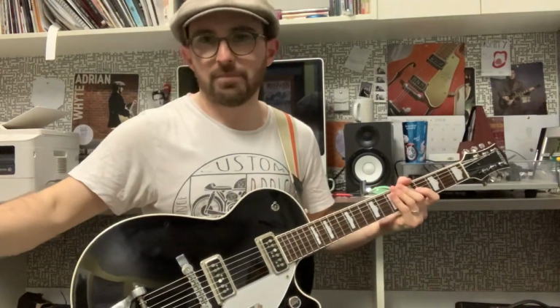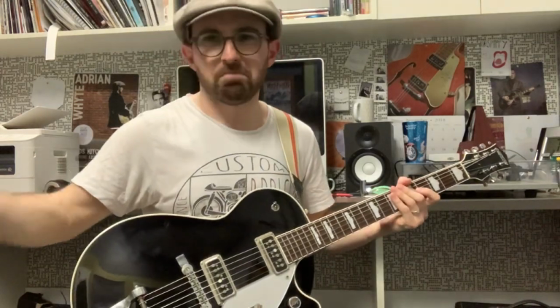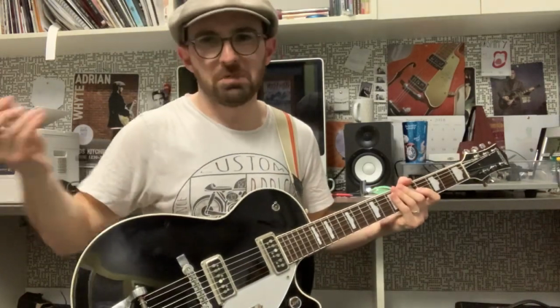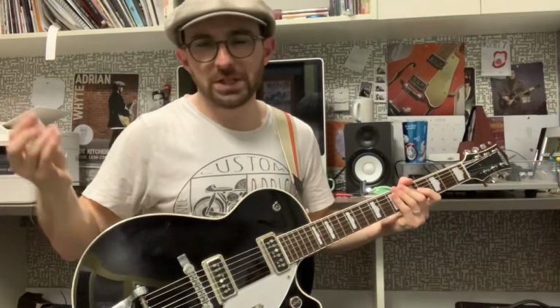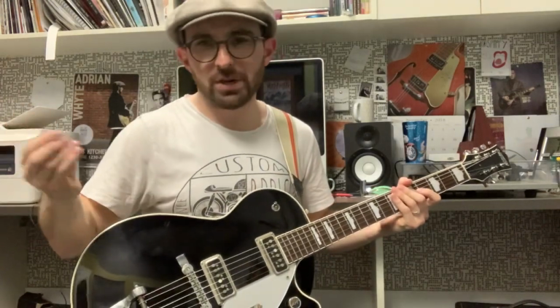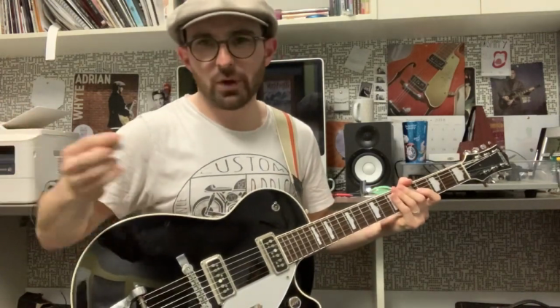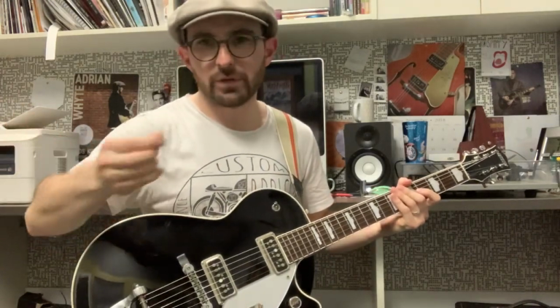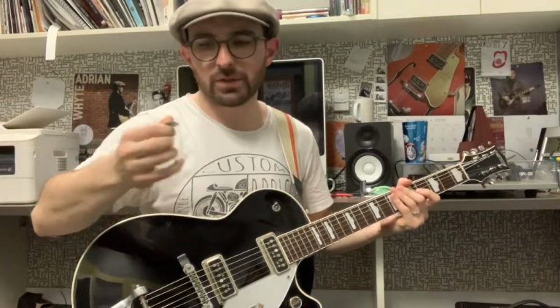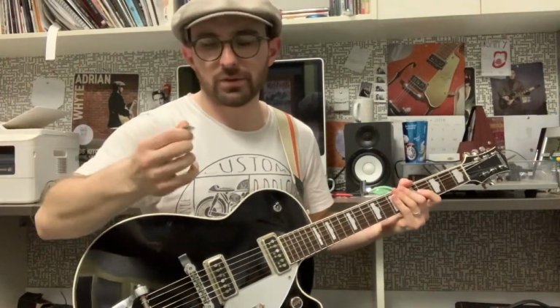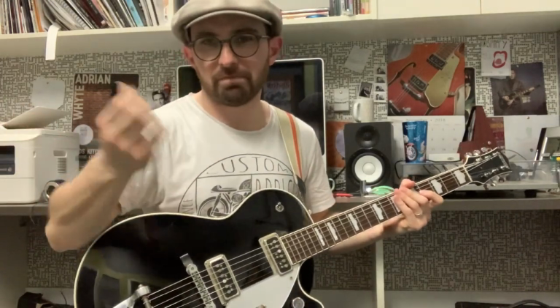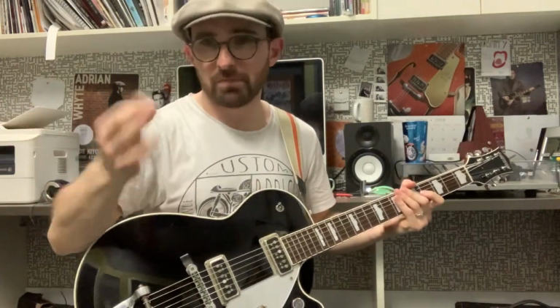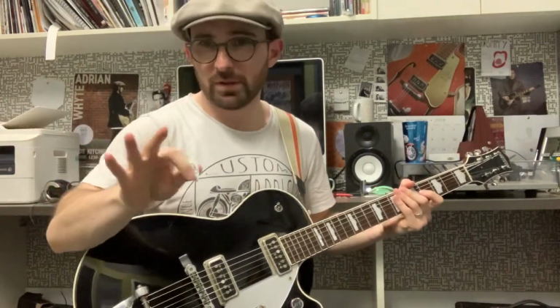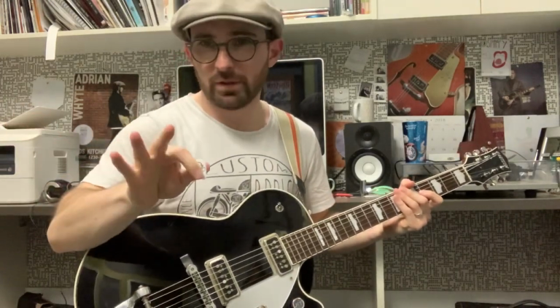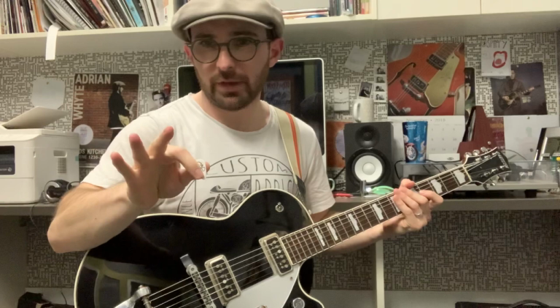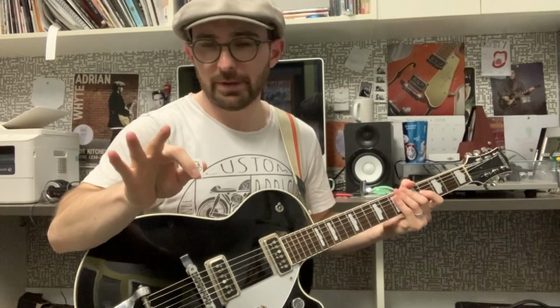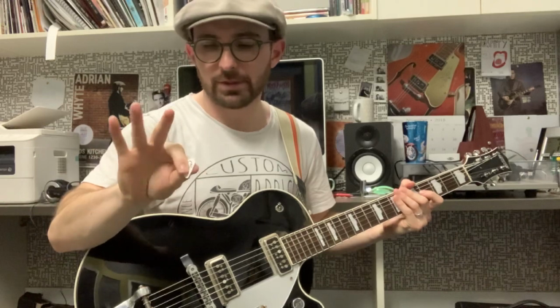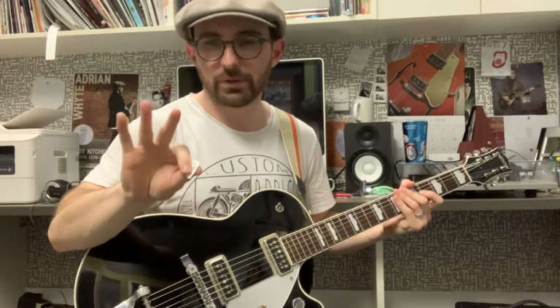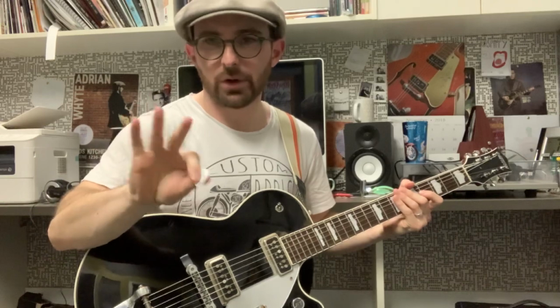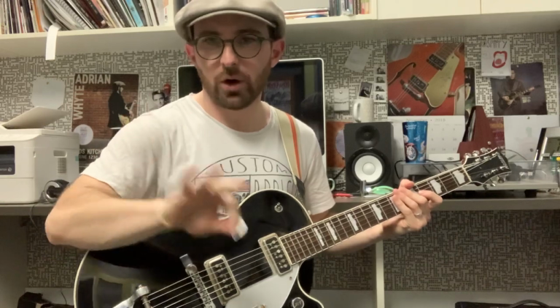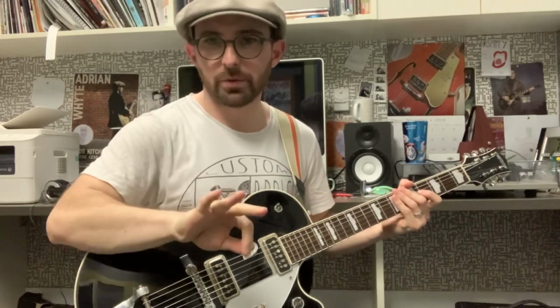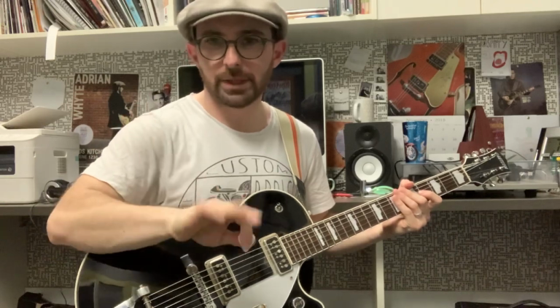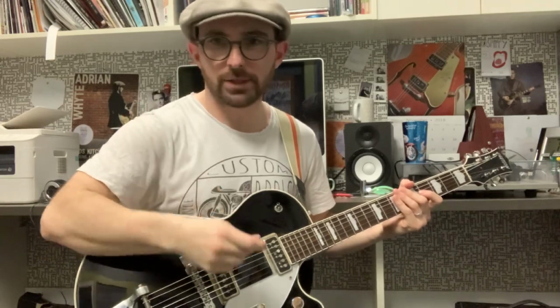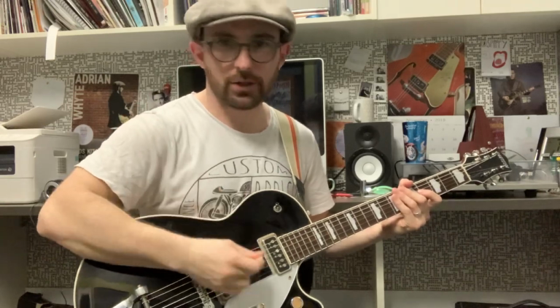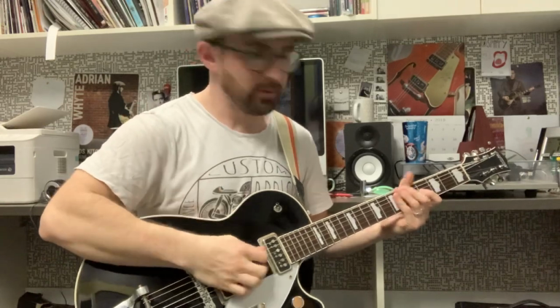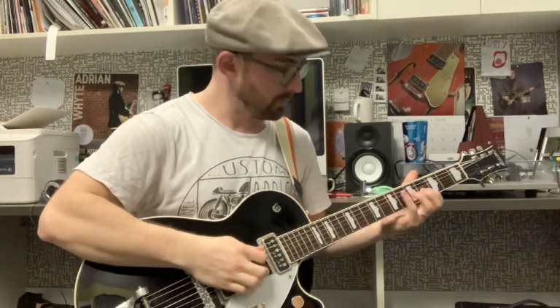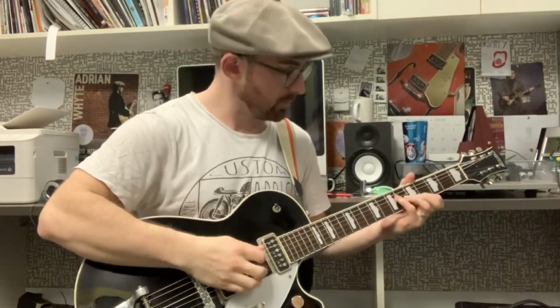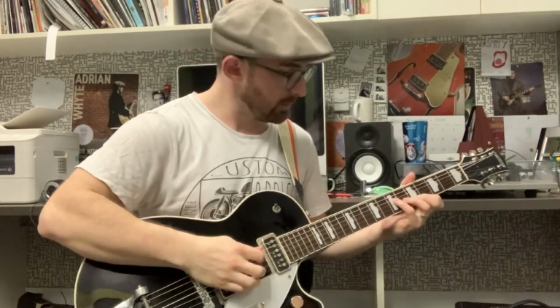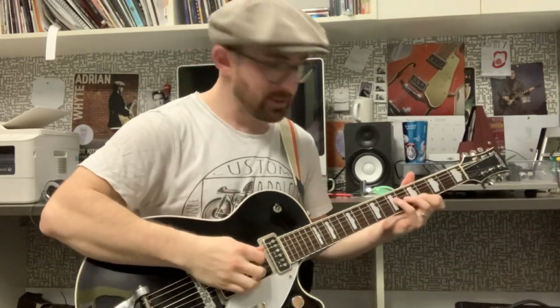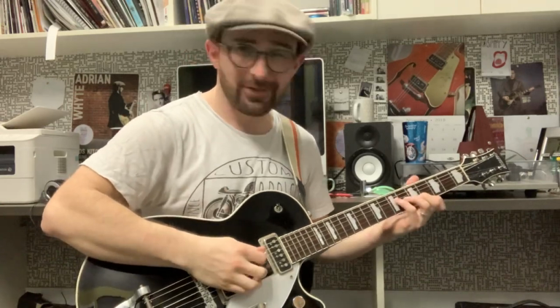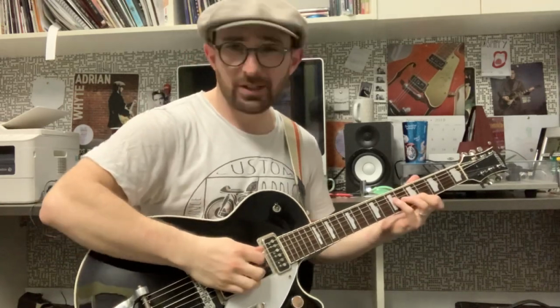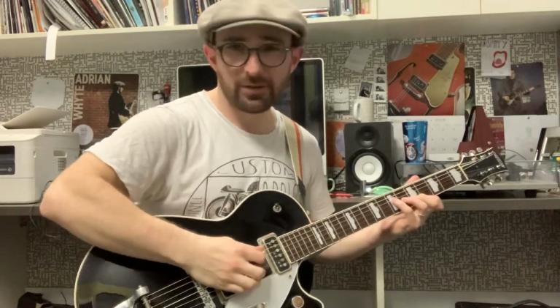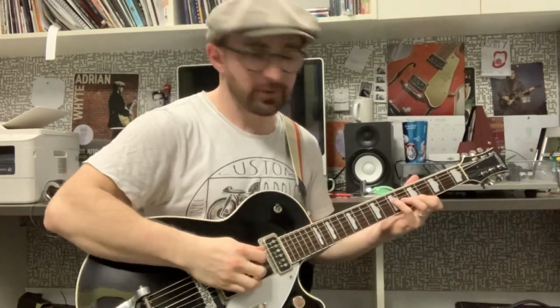Alright, let's jump over to the flat pick. So we're doing a hybrid picking style — see if you can hear a difference.